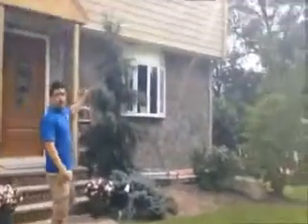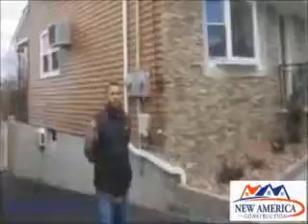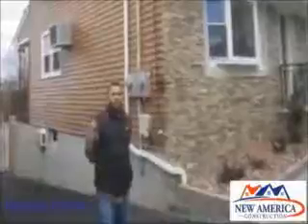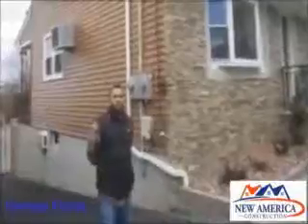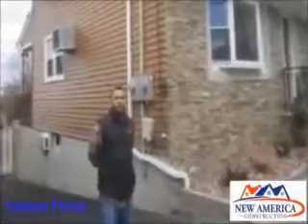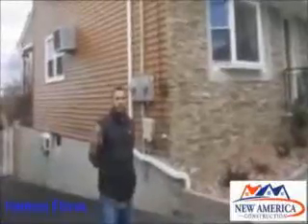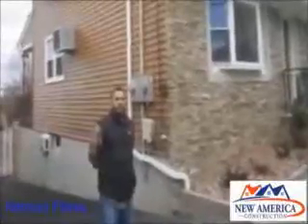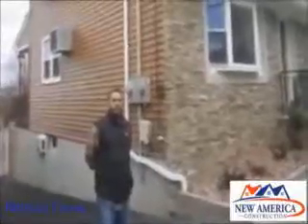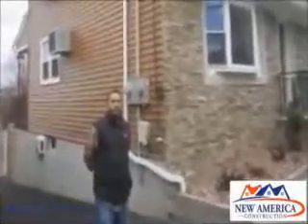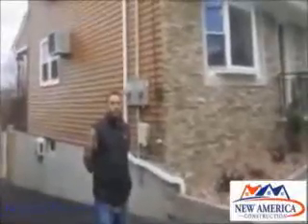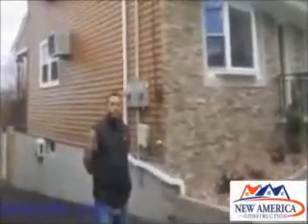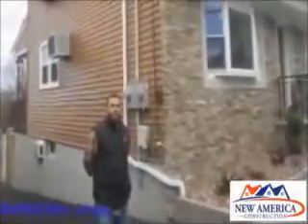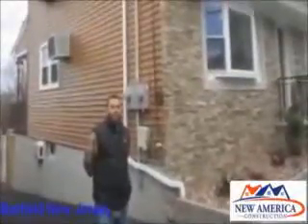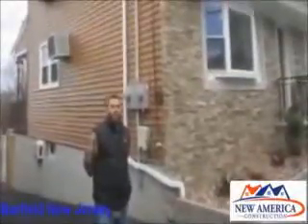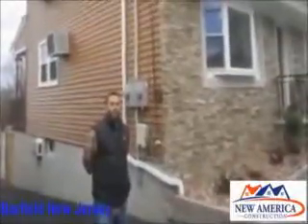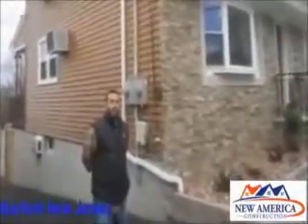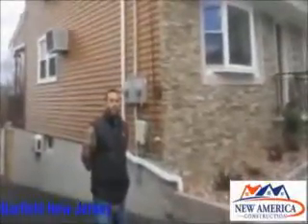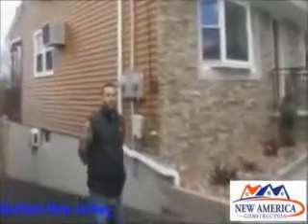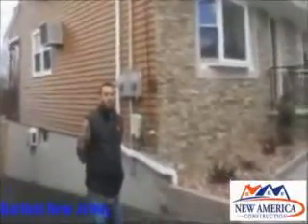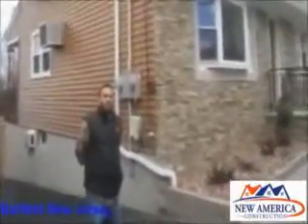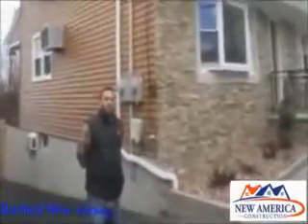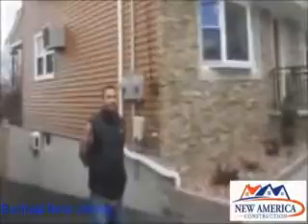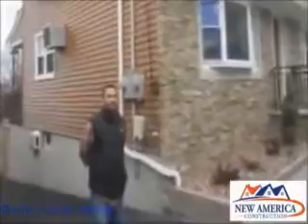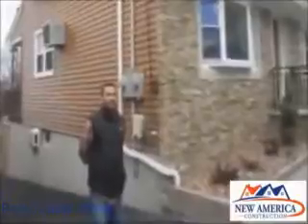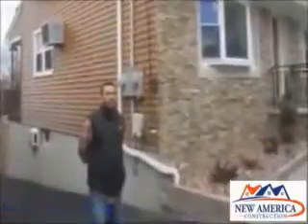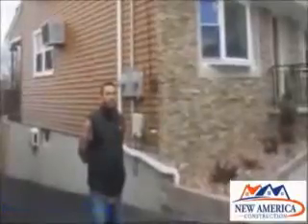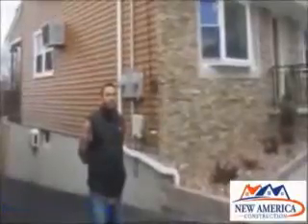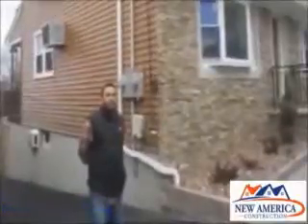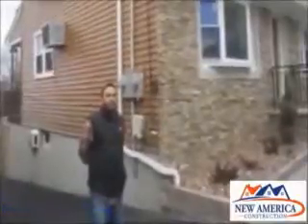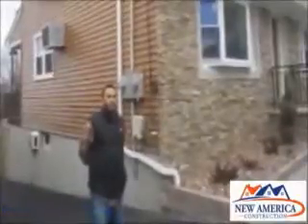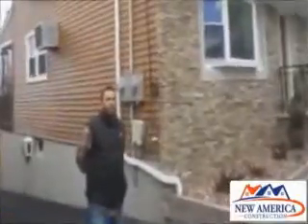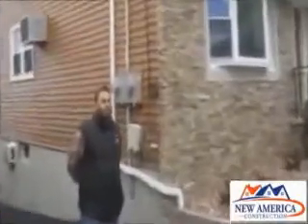I'm in Flores in Garfield, New Jersey. Herman, we just finished your vinyl siding. Let me ask you, what do you think about the quality of the work?